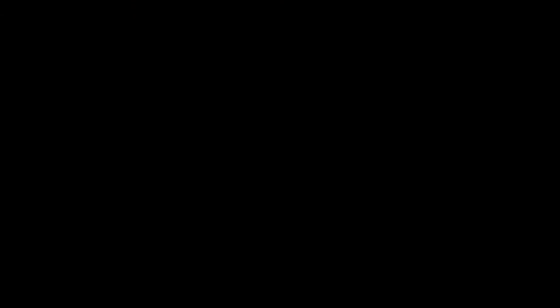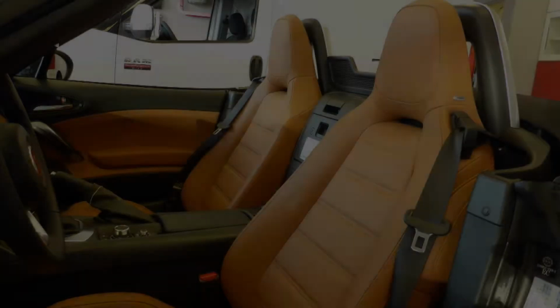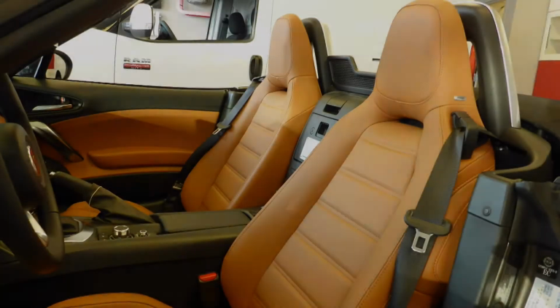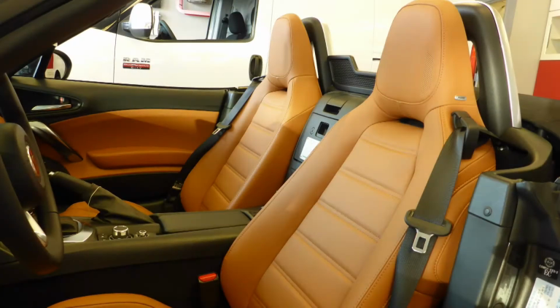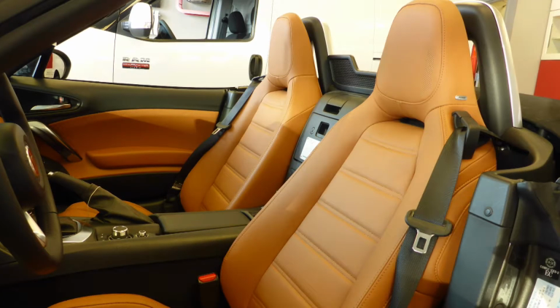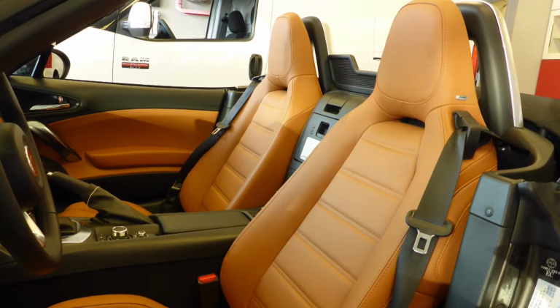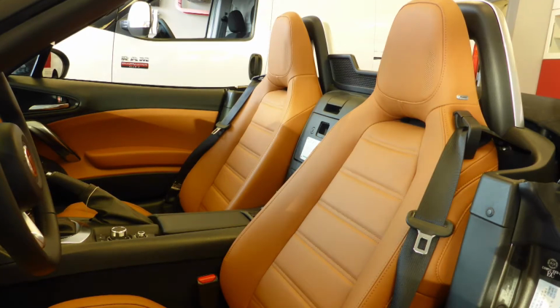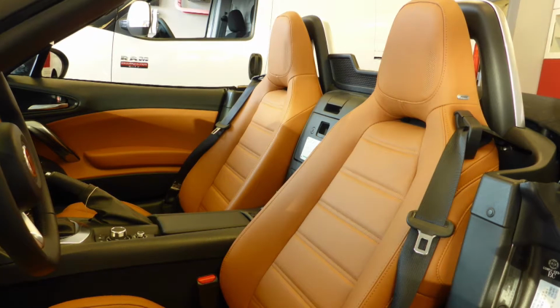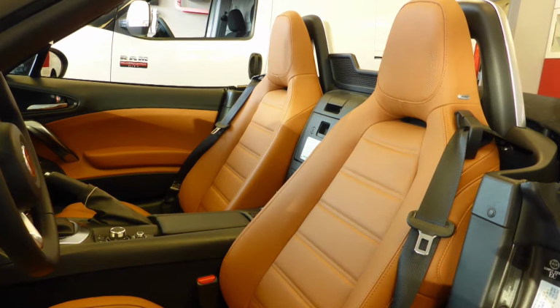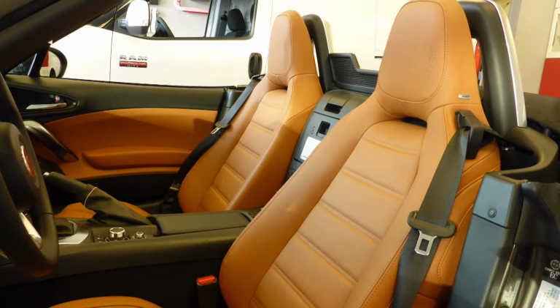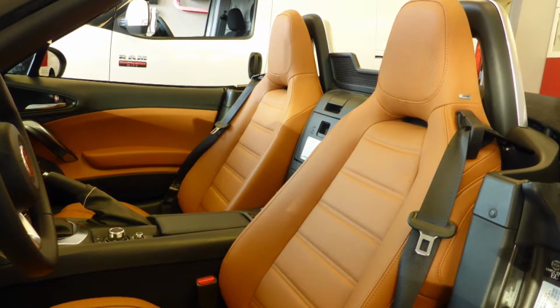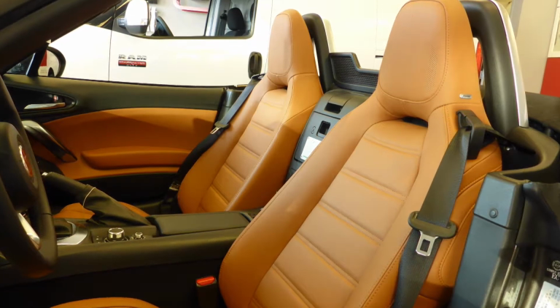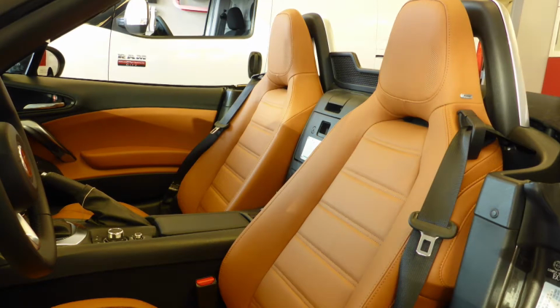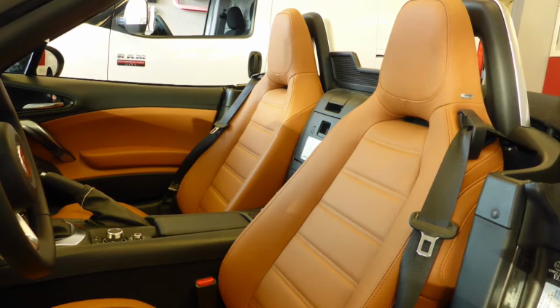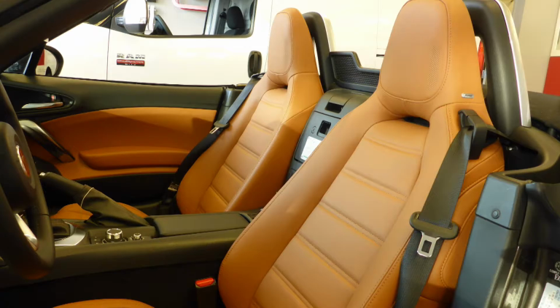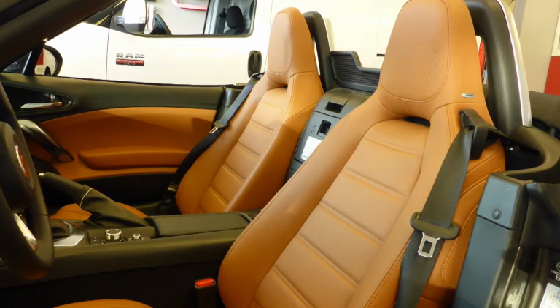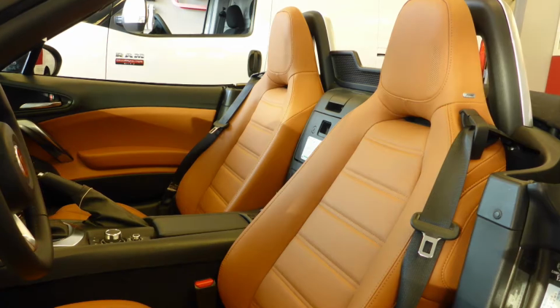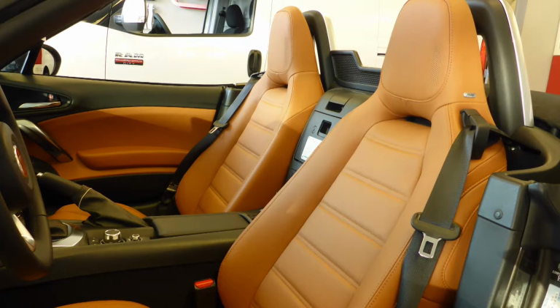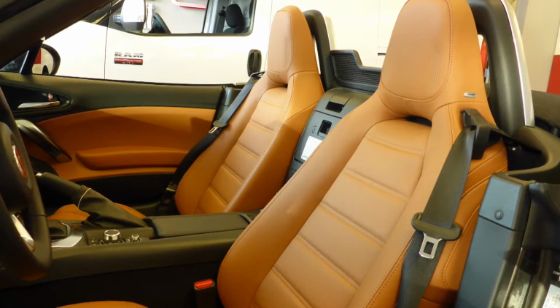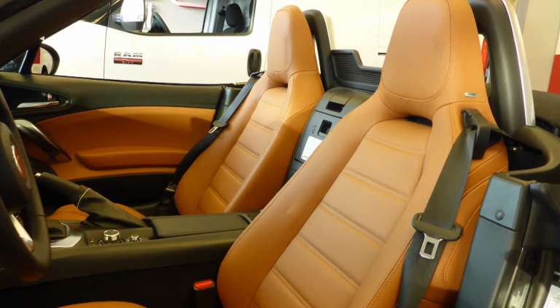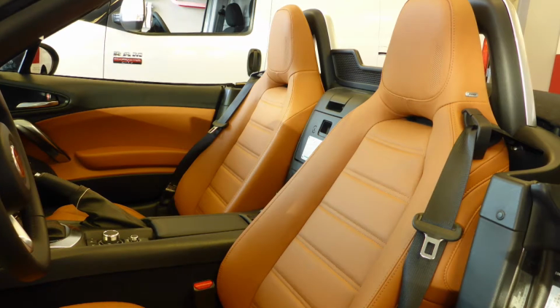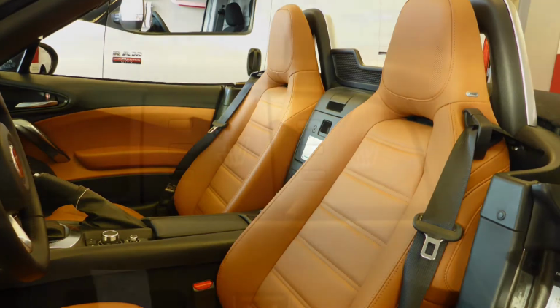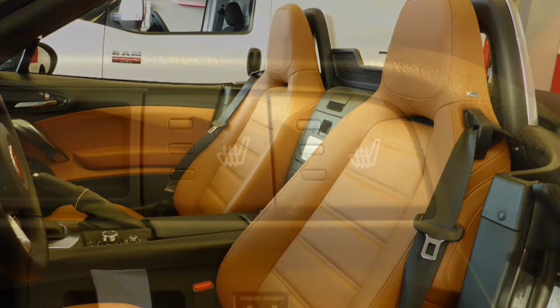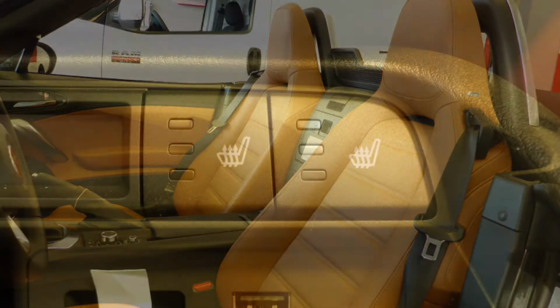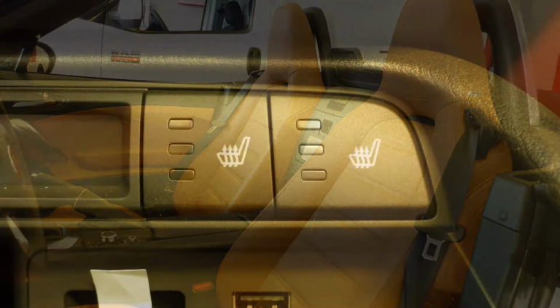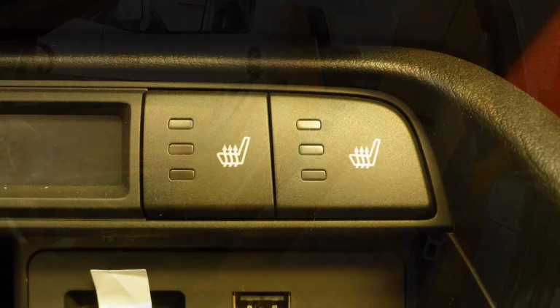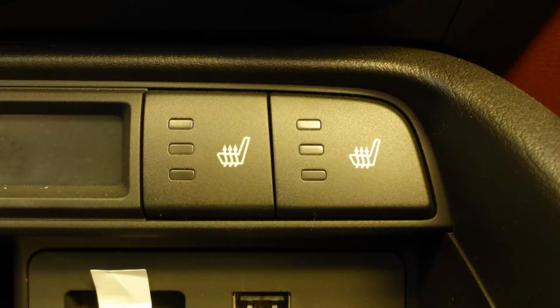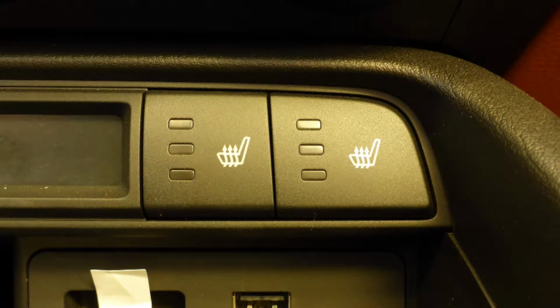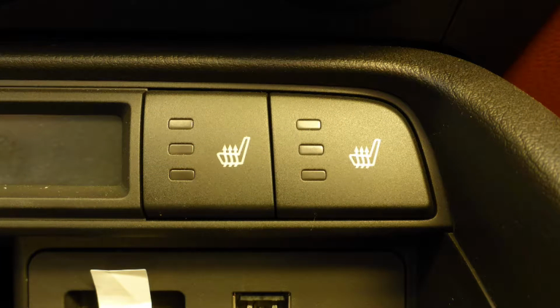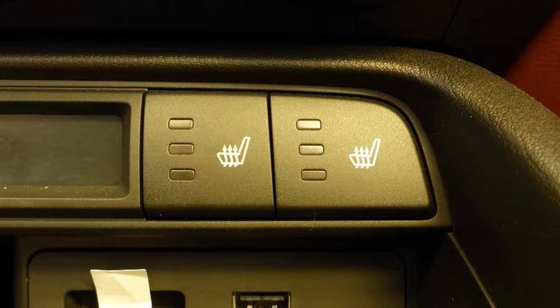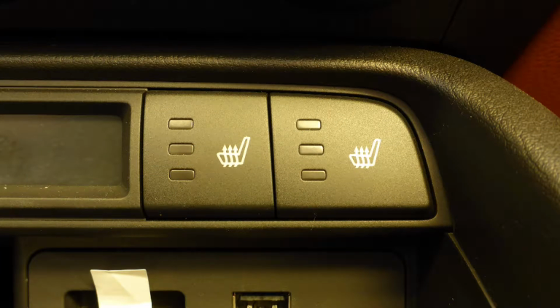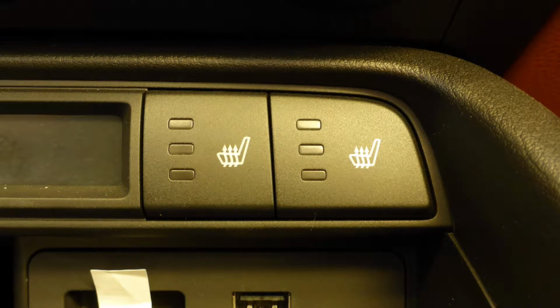Also Rob, the interior features all-leather seating with premium stitching, and the front seats are heated.